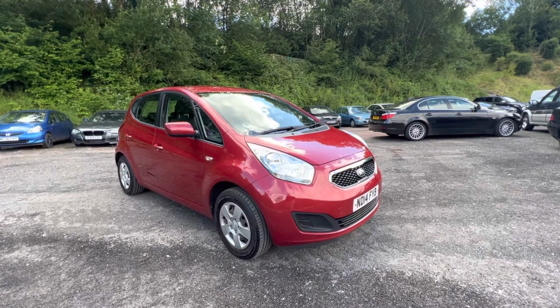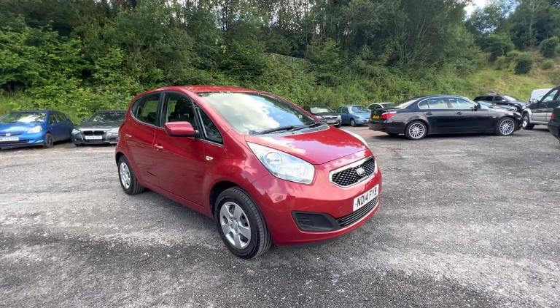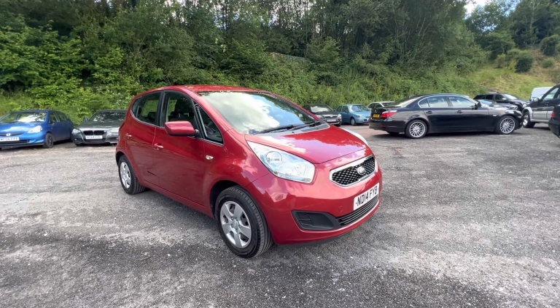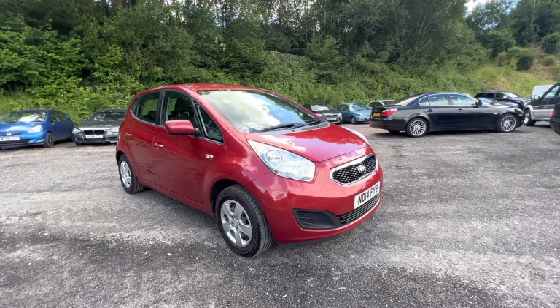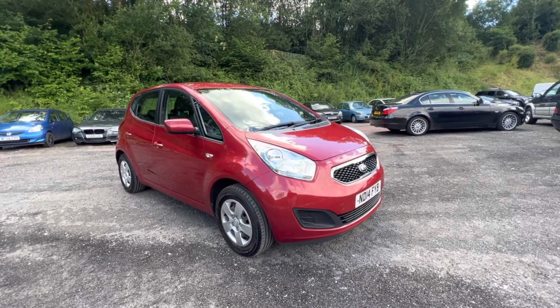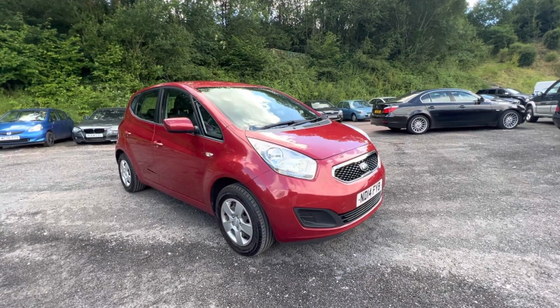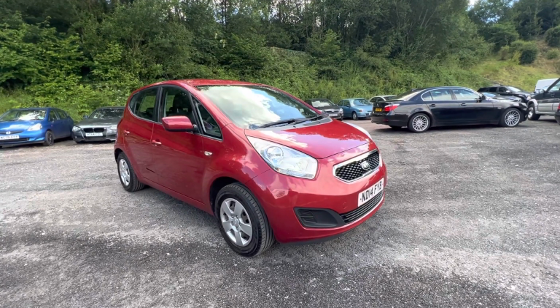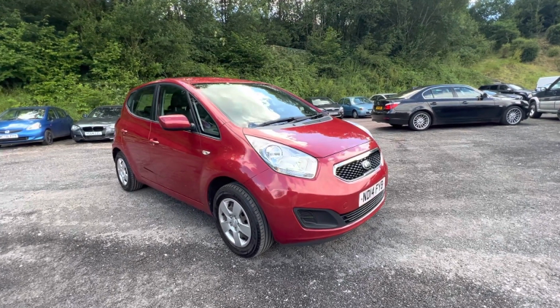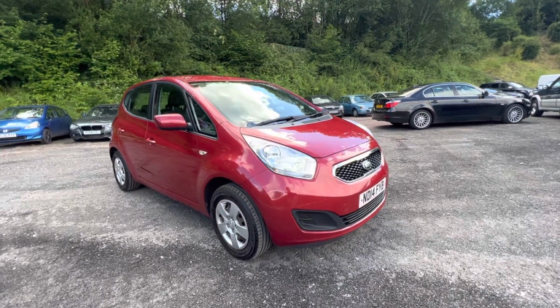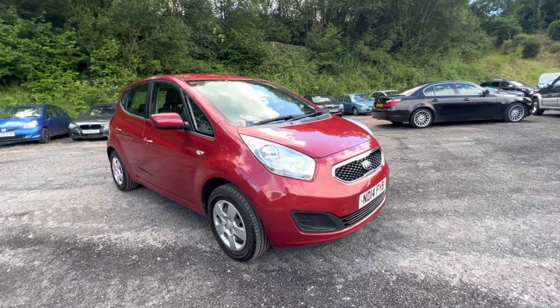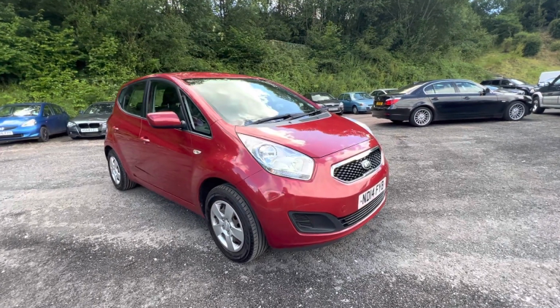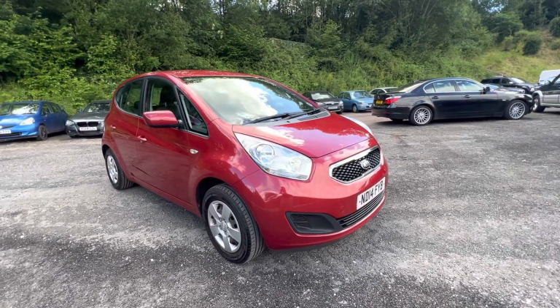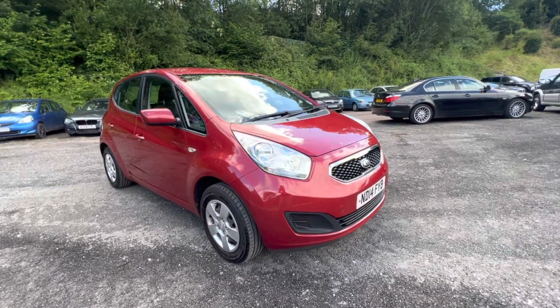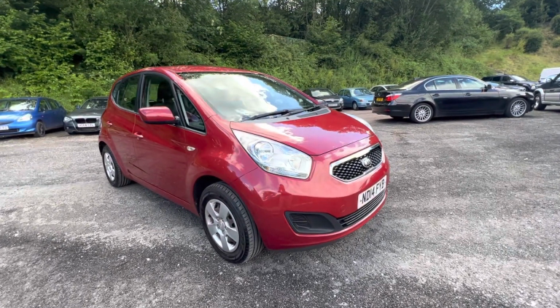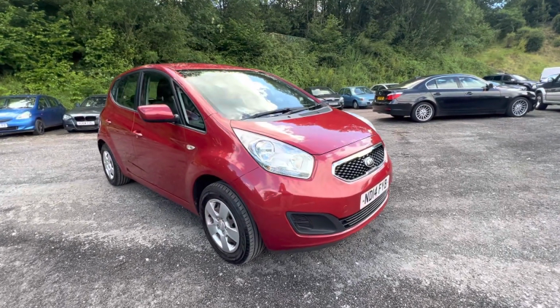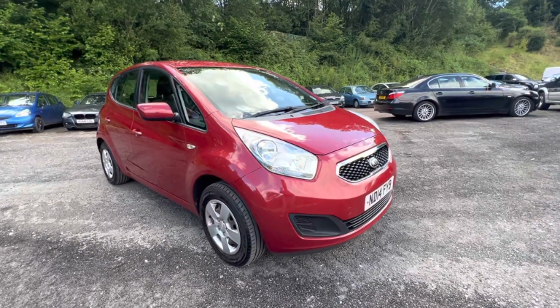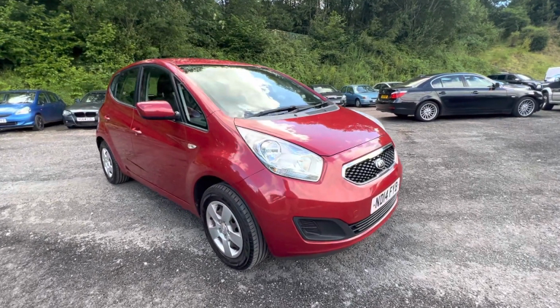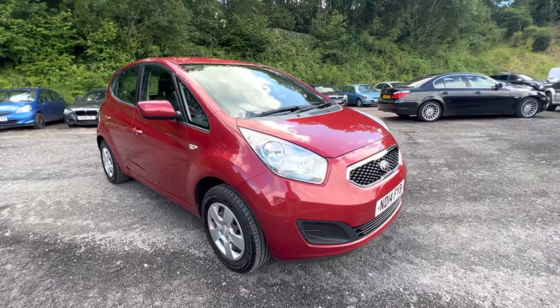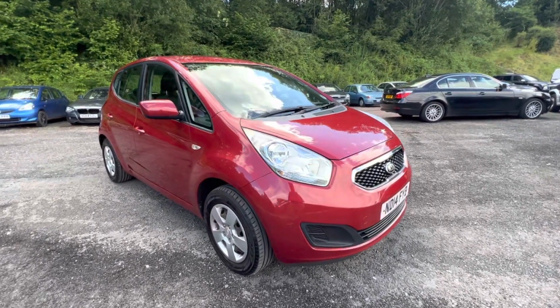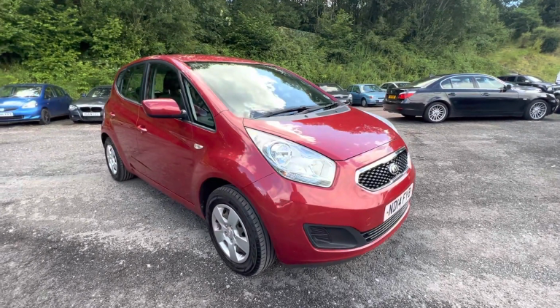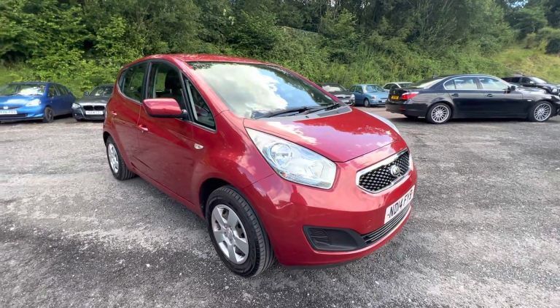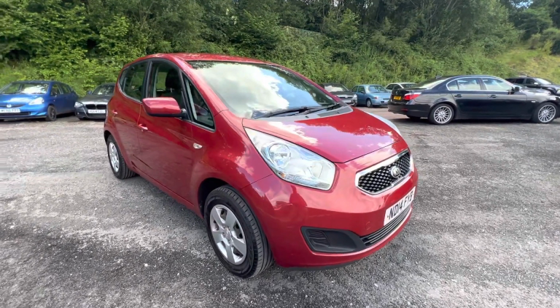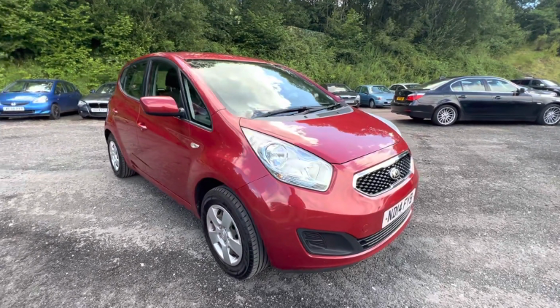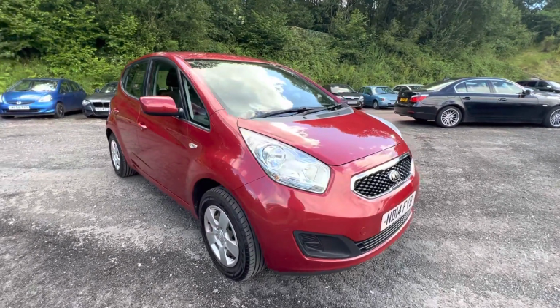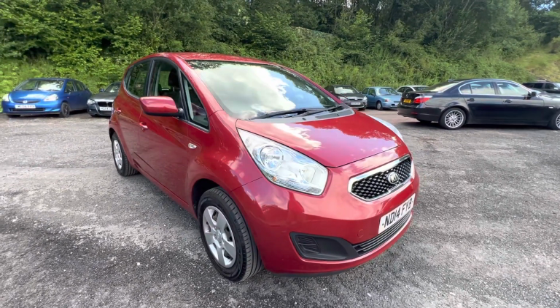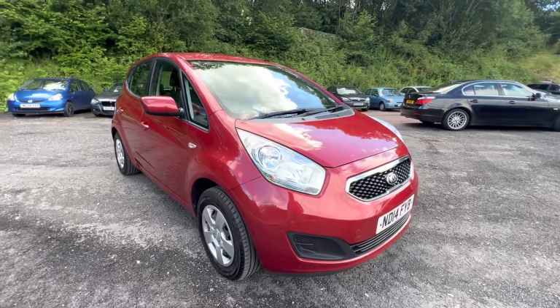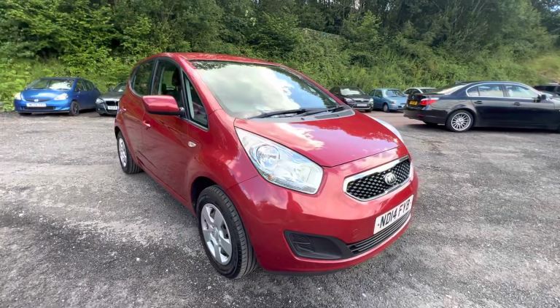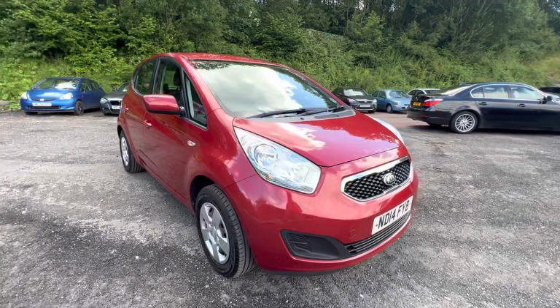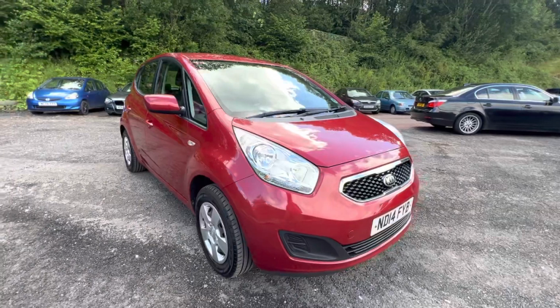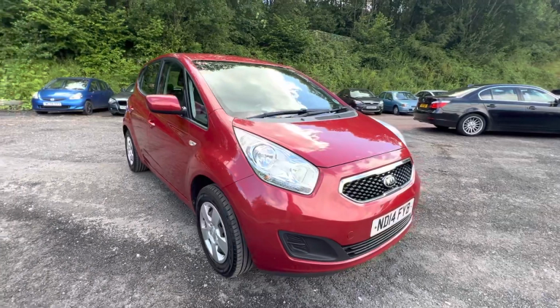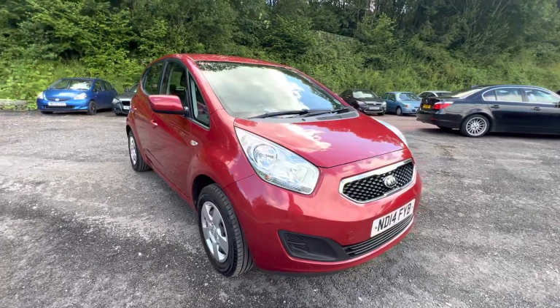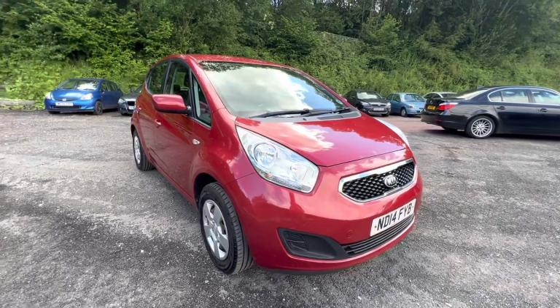Hi folks, Pete here from Ashton's Cars. Today I'm taking you around a 2014 Kia Wenger.